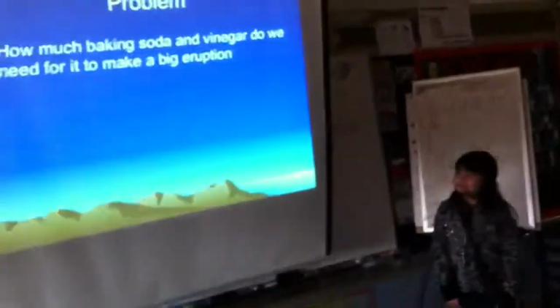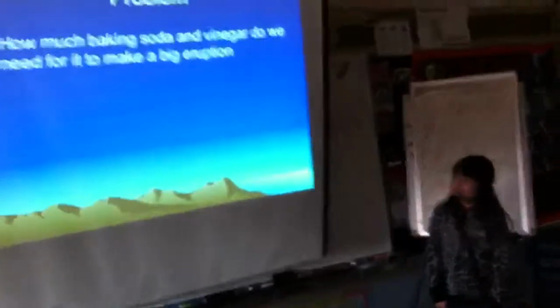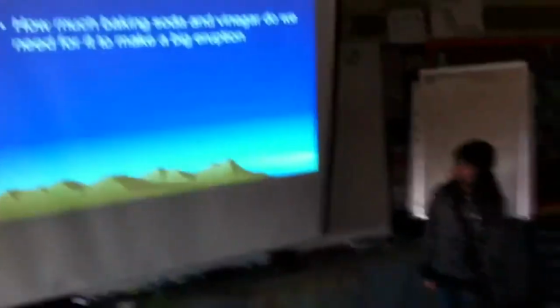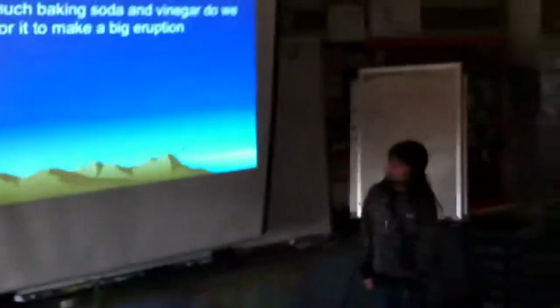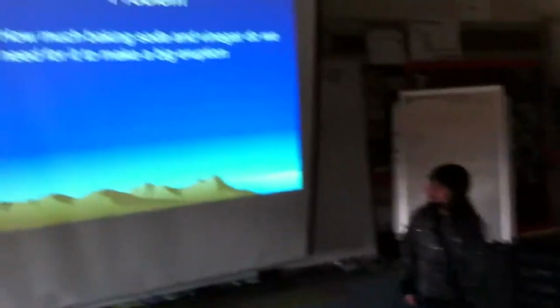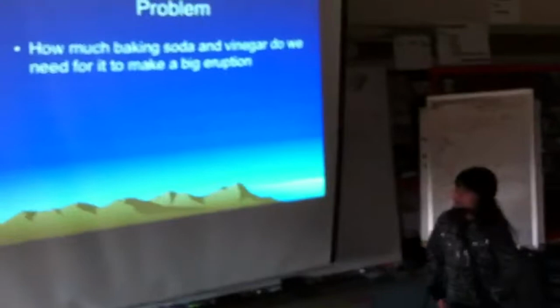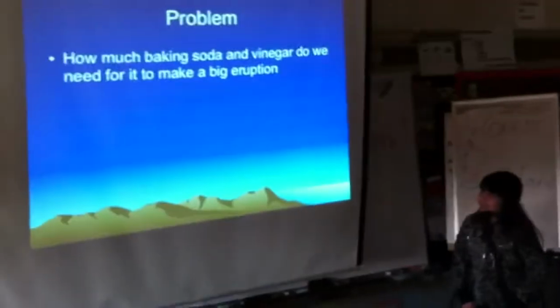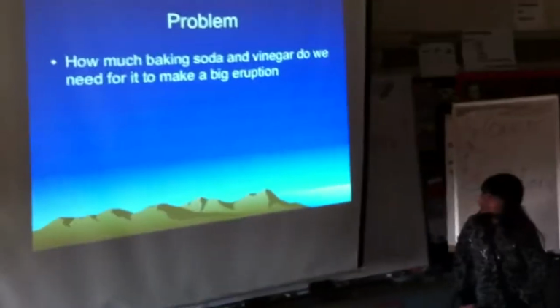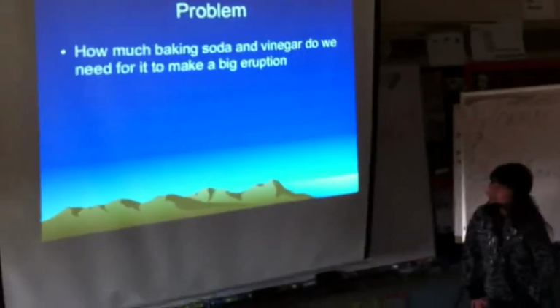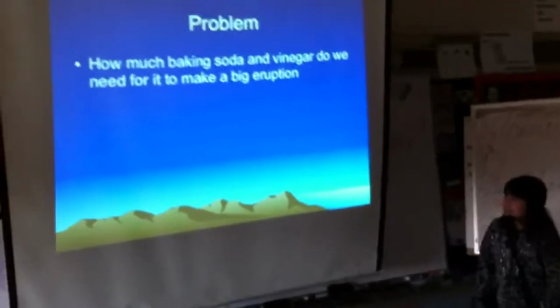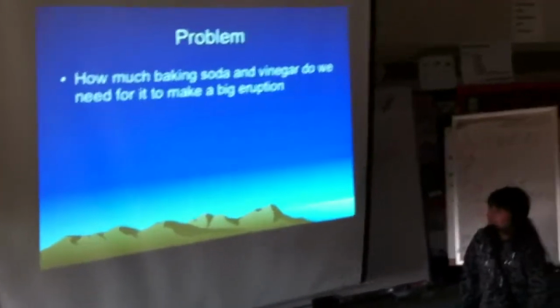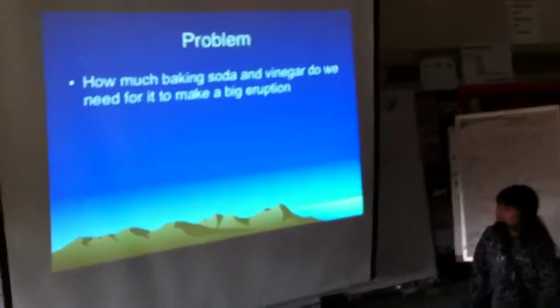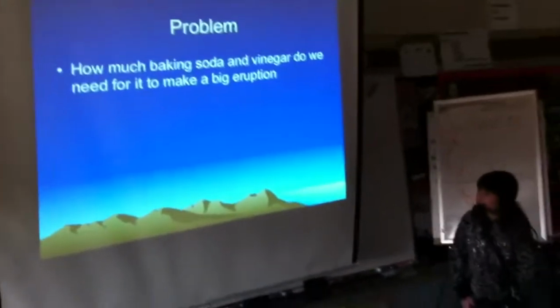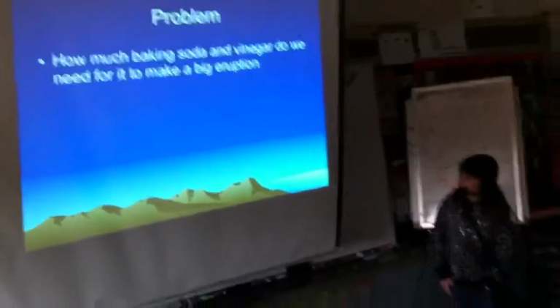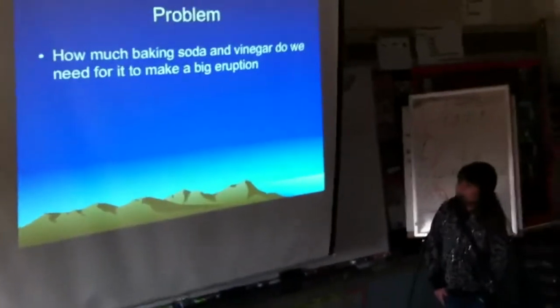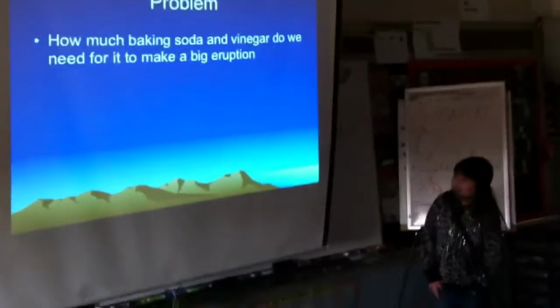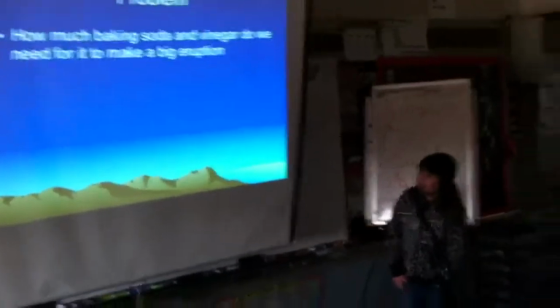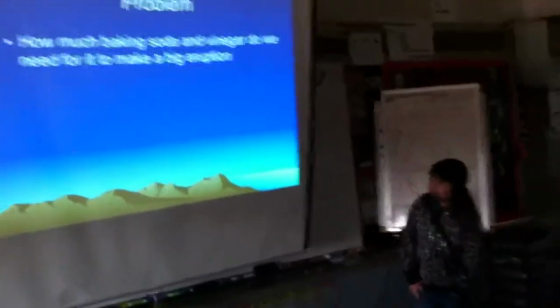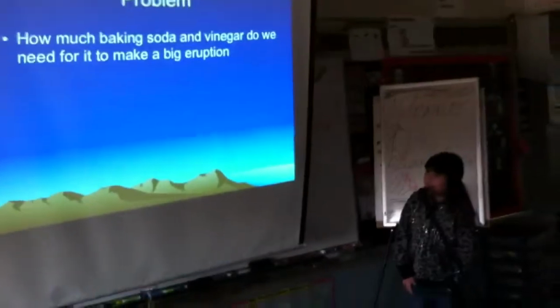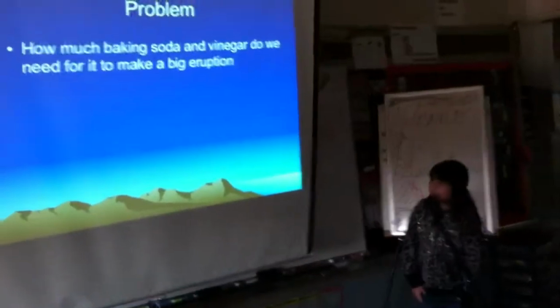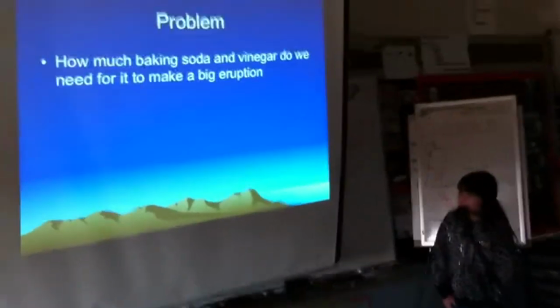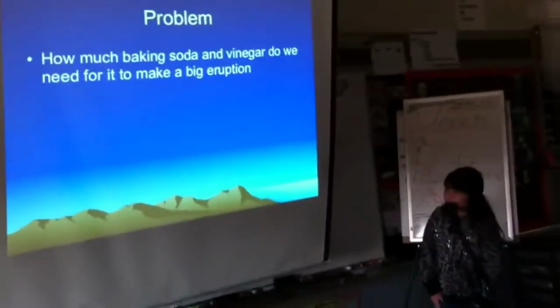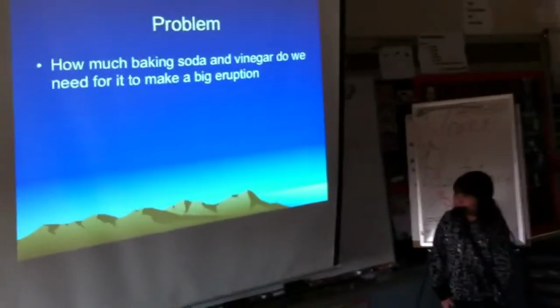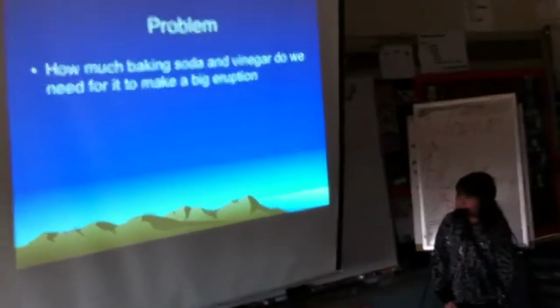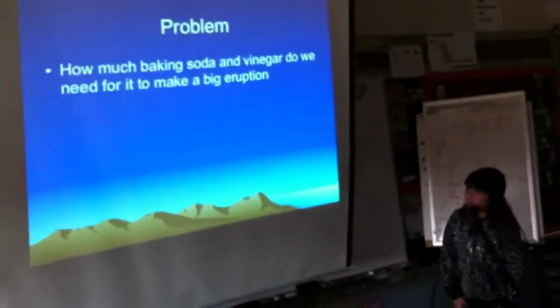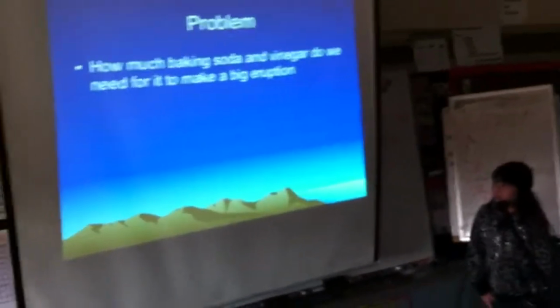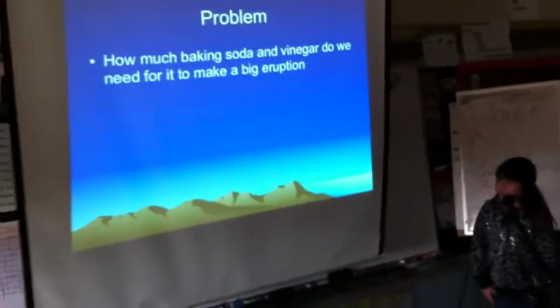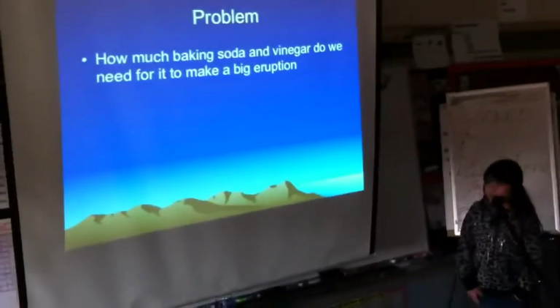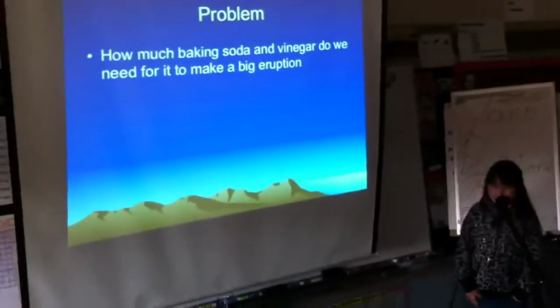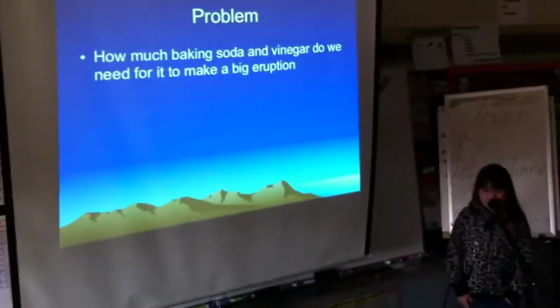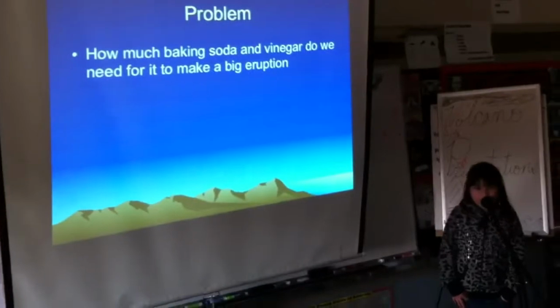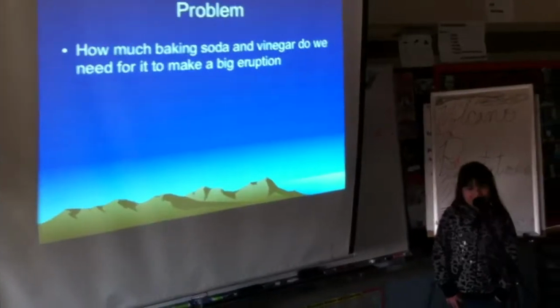How much baking soda and vinegar do we need for it to make a big eruption?